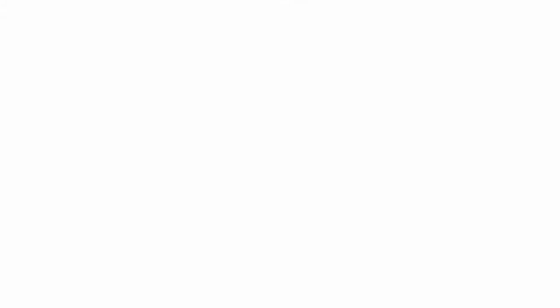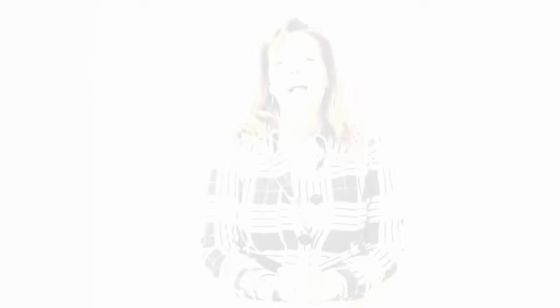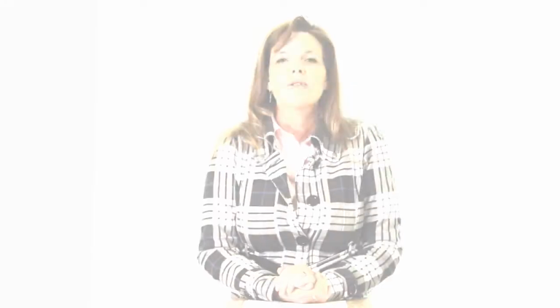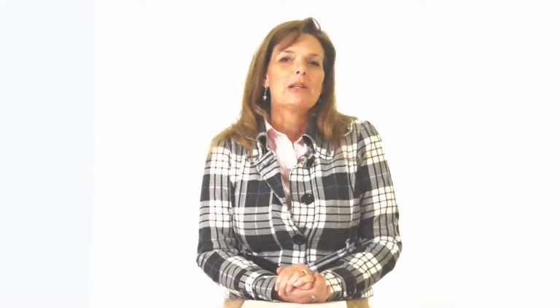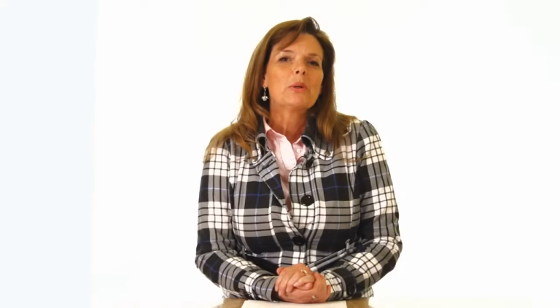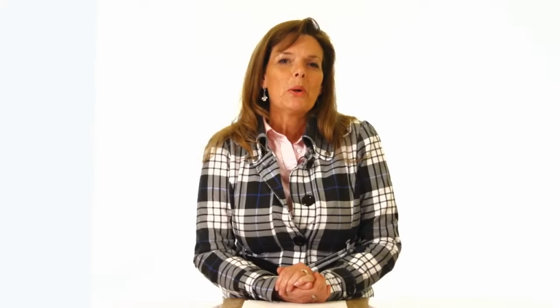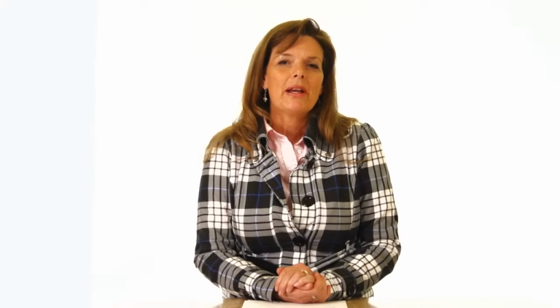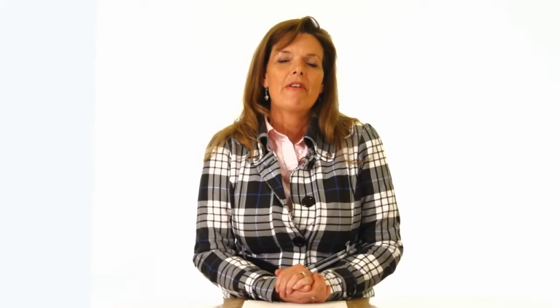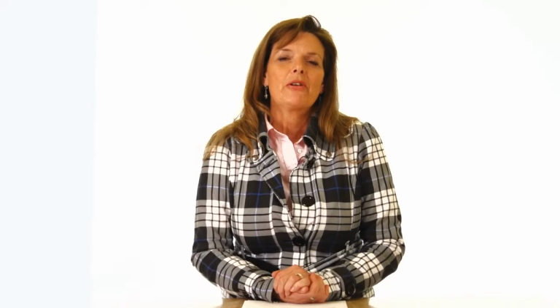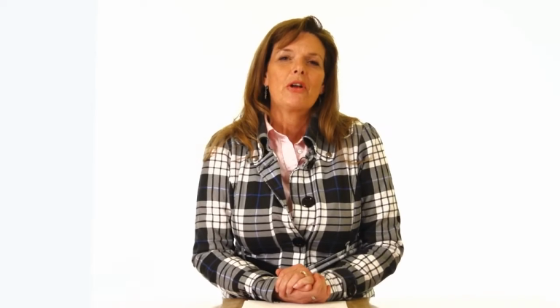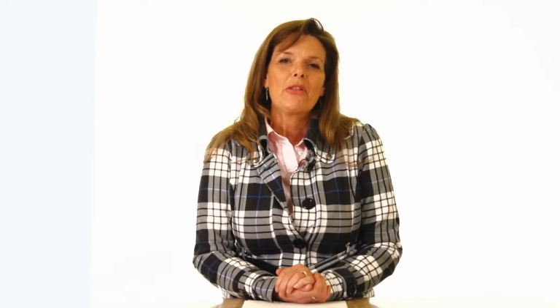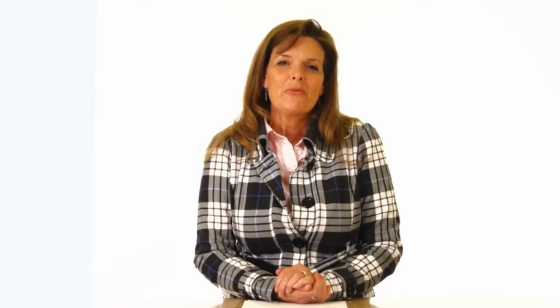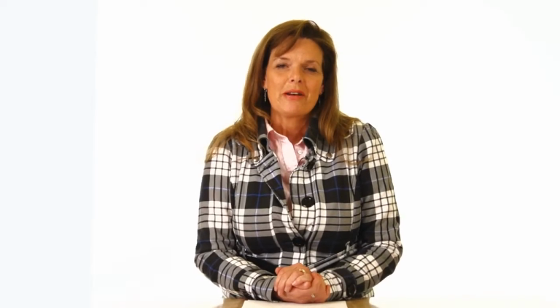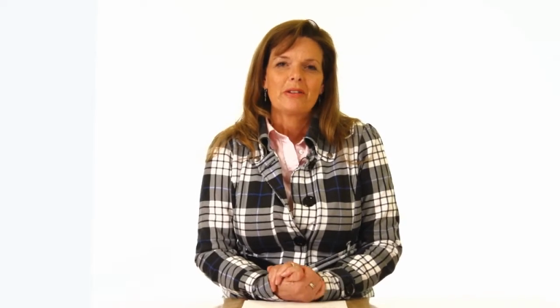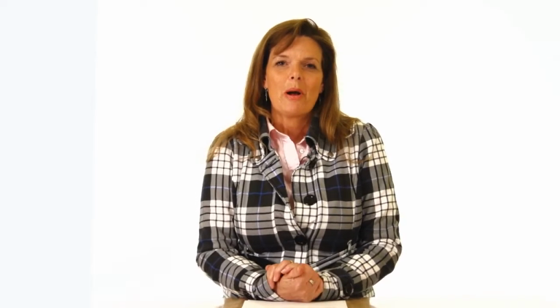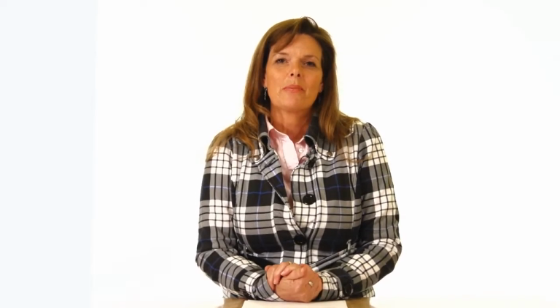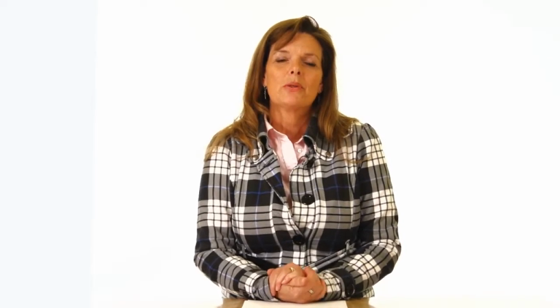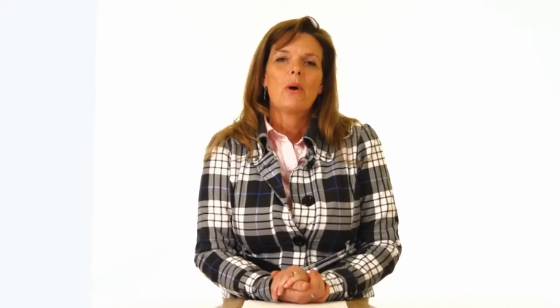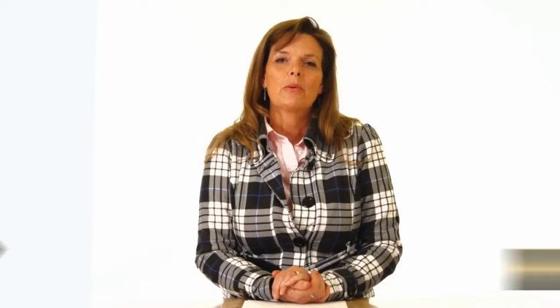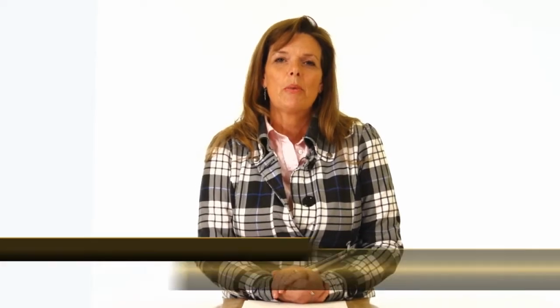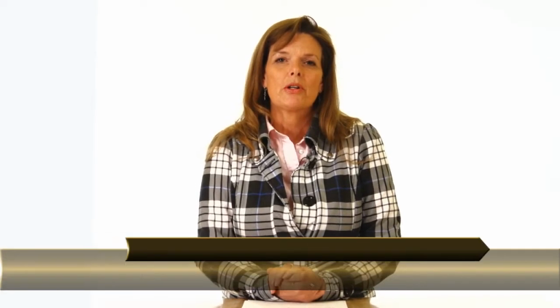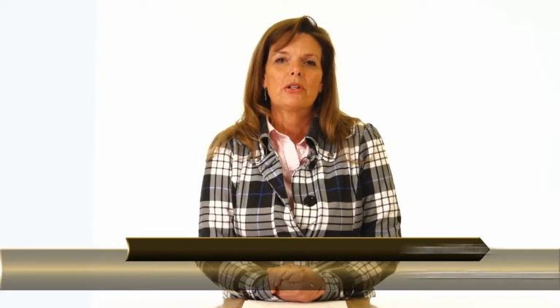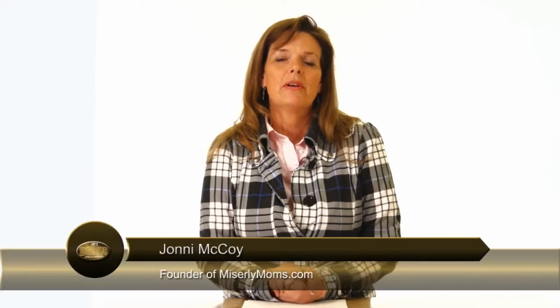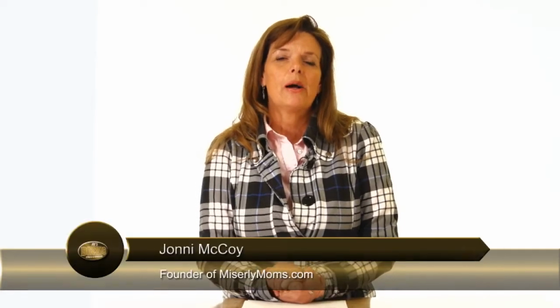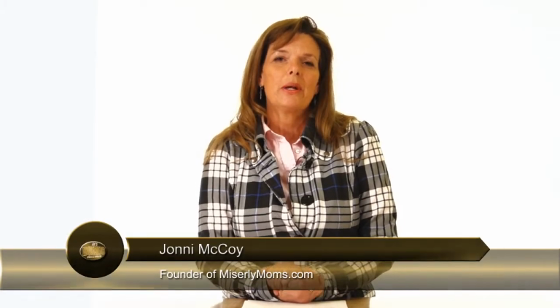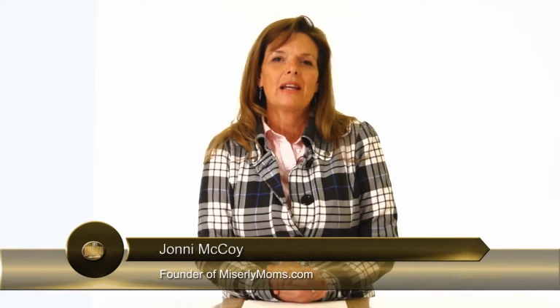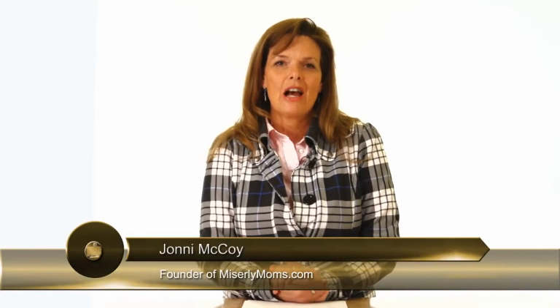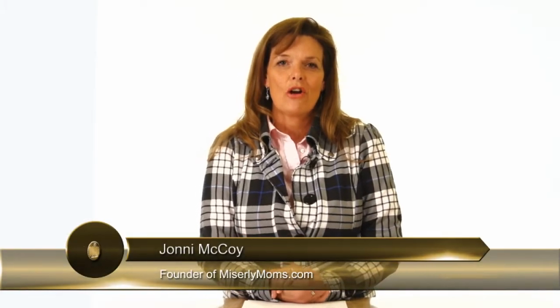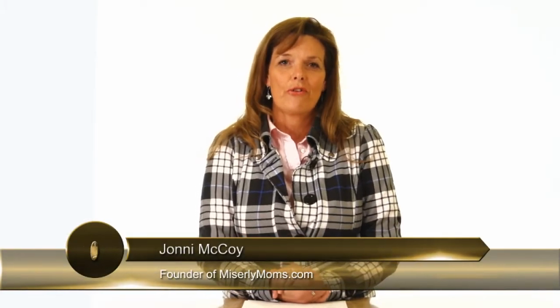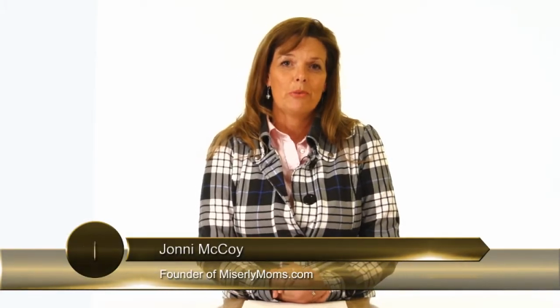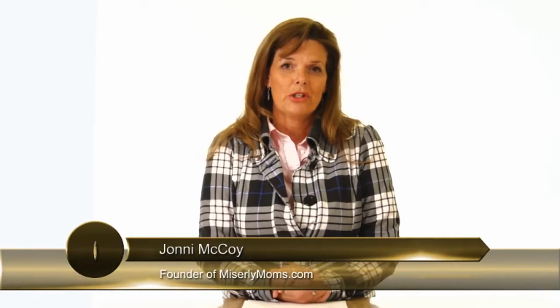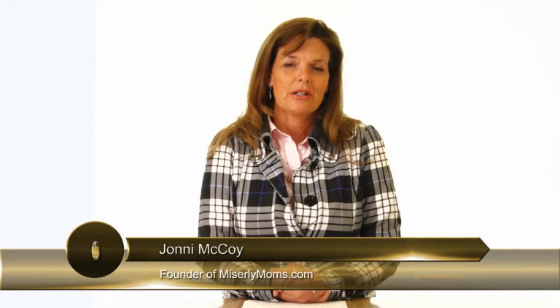I'm Joni McCoy, founder and author of Miserly Moms, and welcome to part two of how we can cut our food budget.